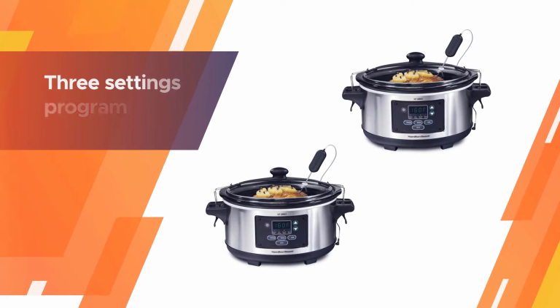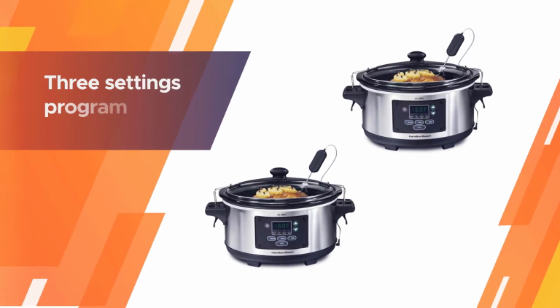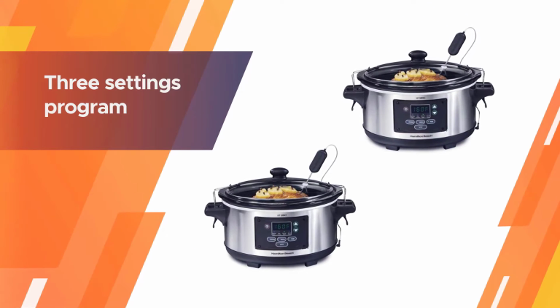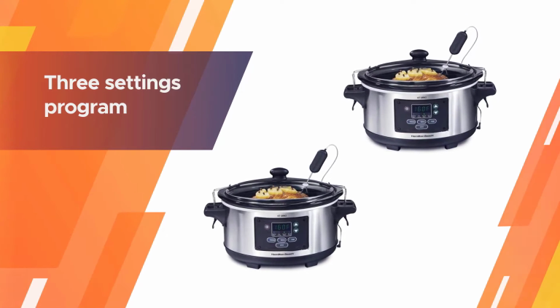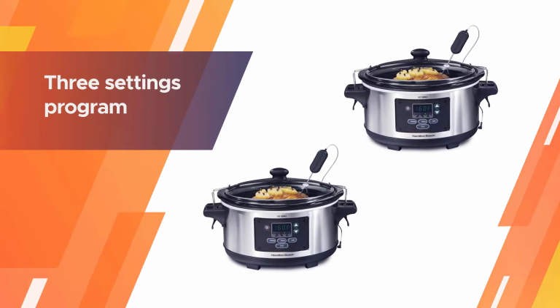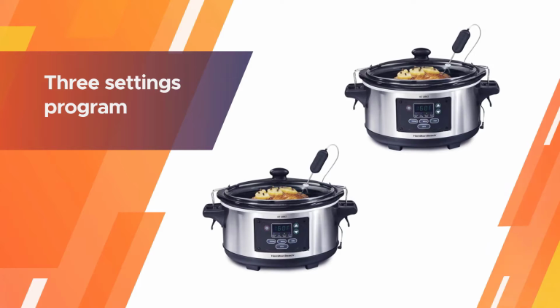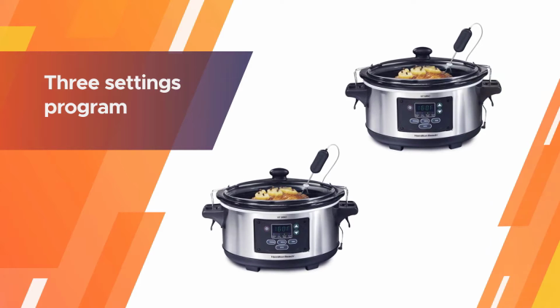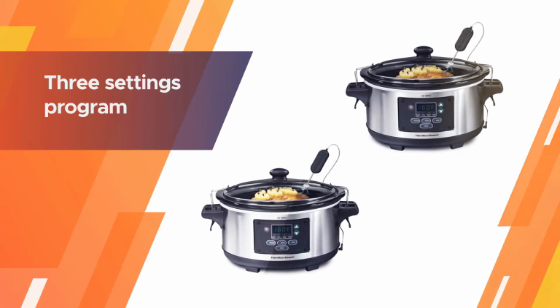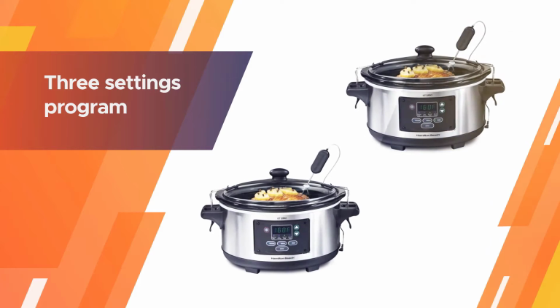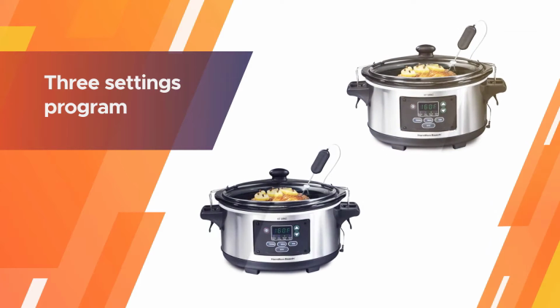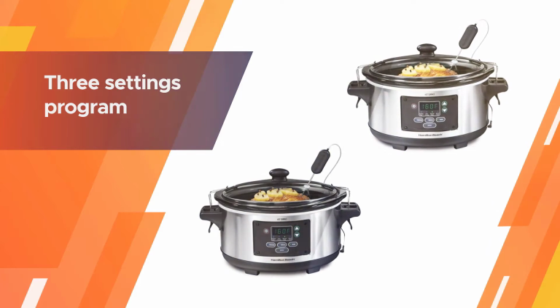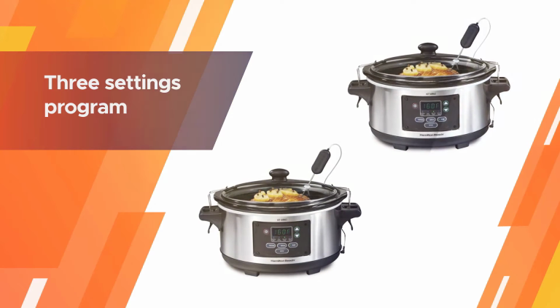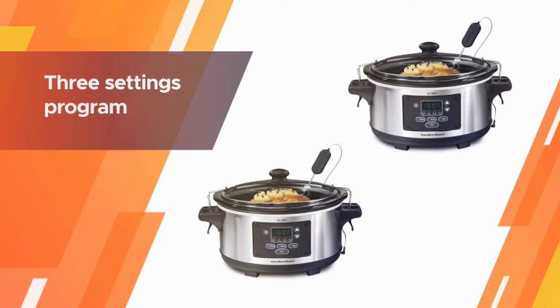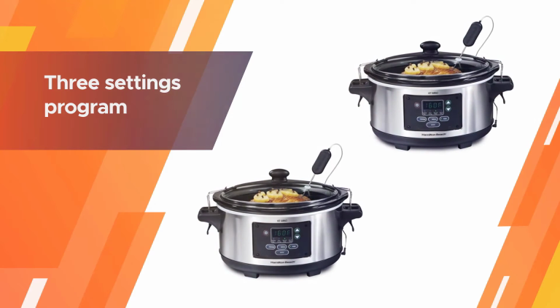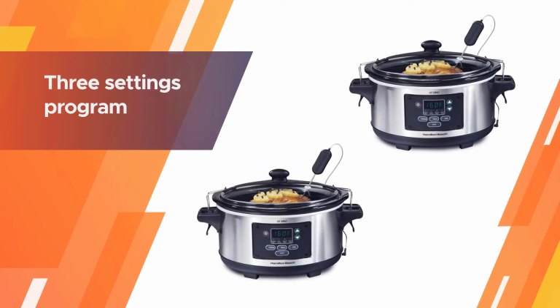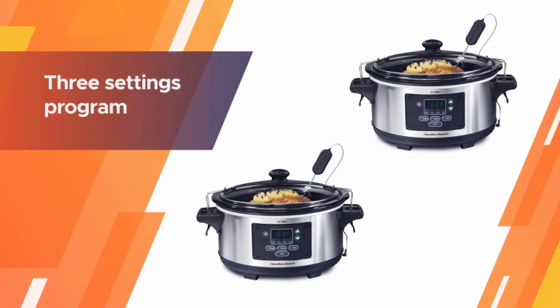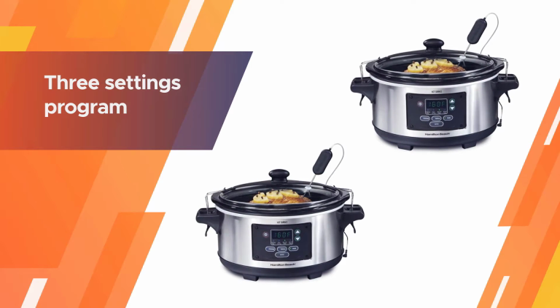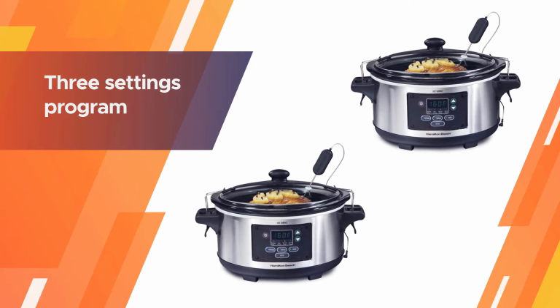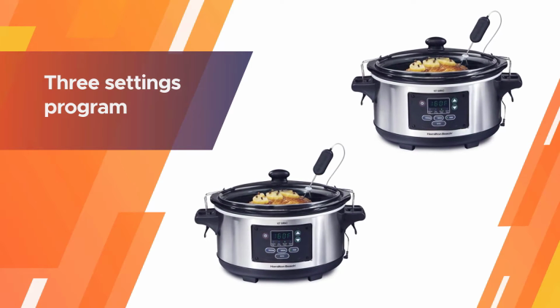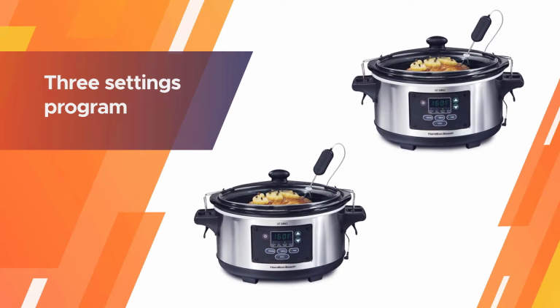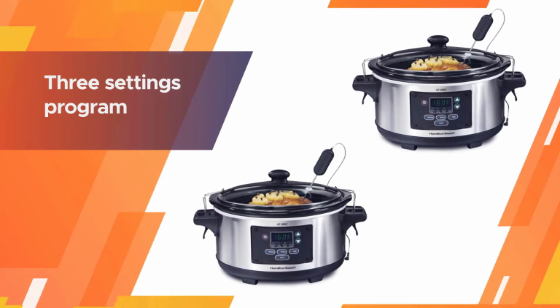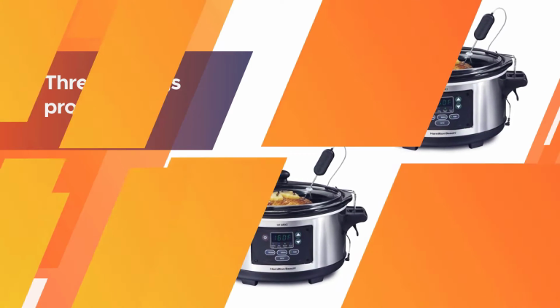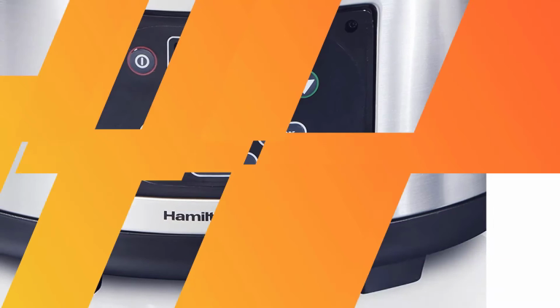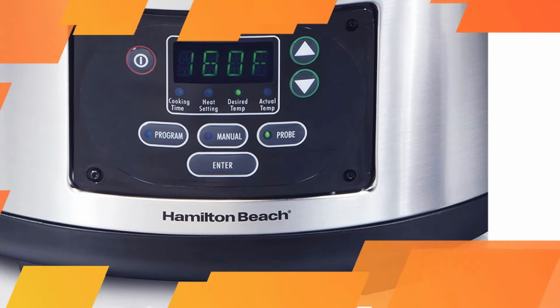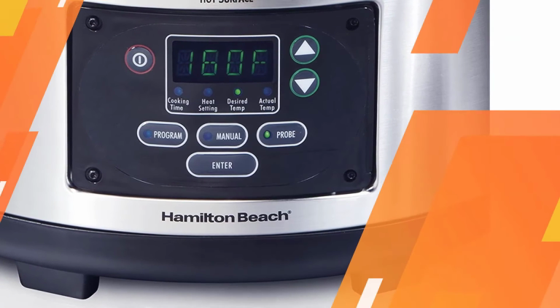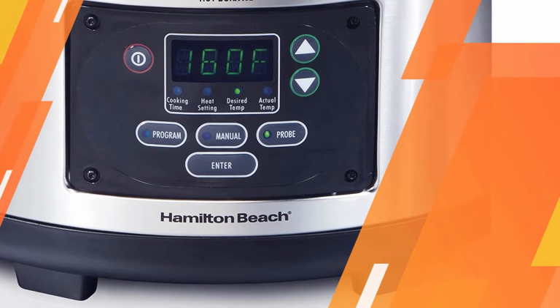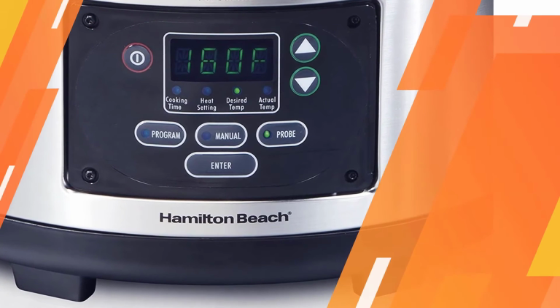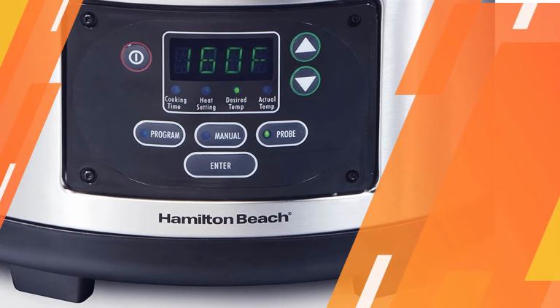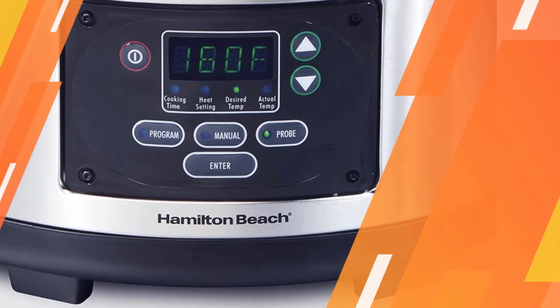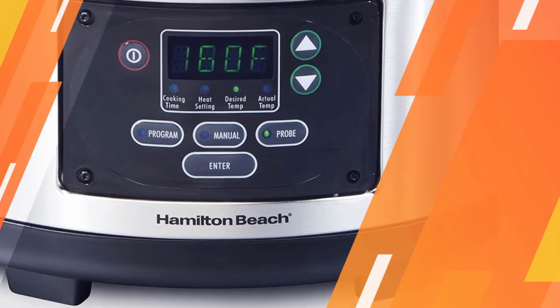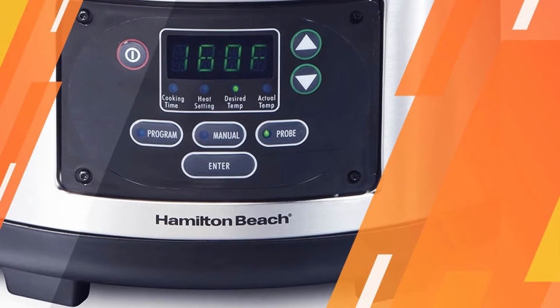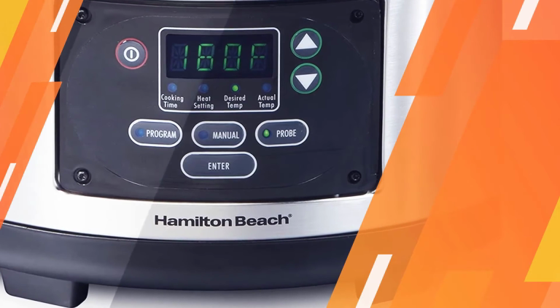For anyone needing to travel with their slow cooker, this model has sturdy handles and the lid has a gasket to eliminate spills. There are three settings.